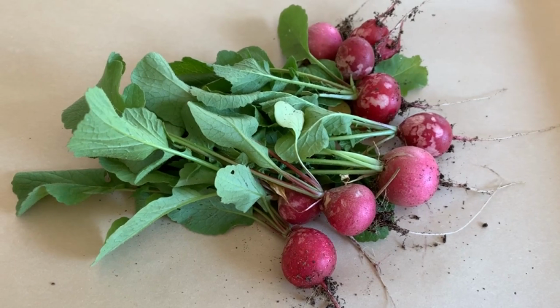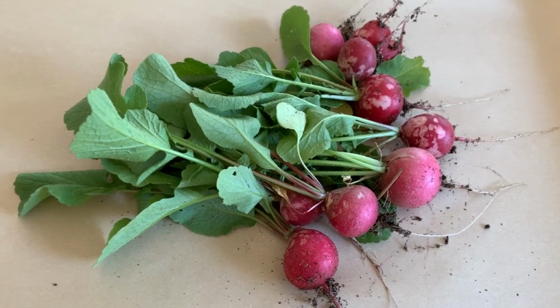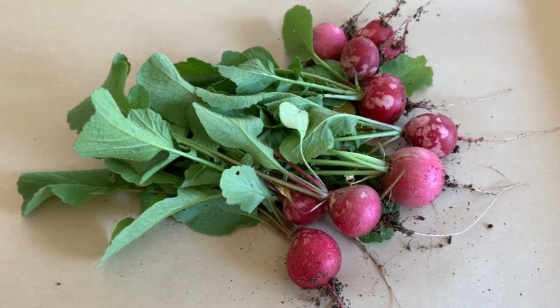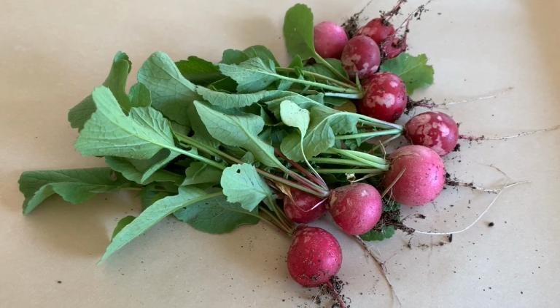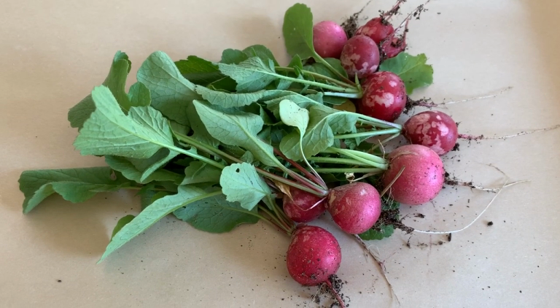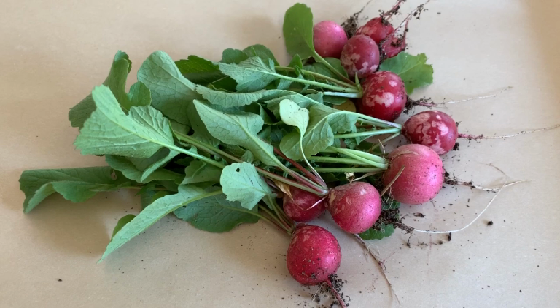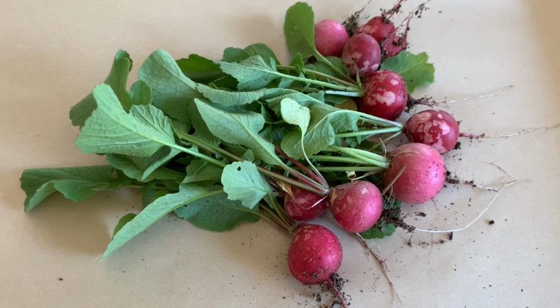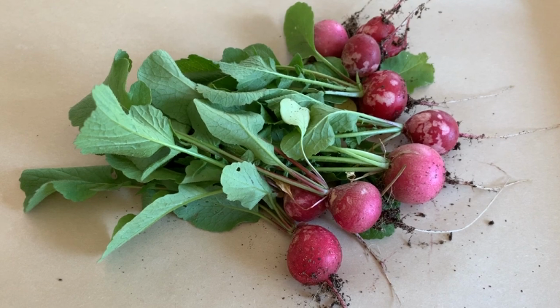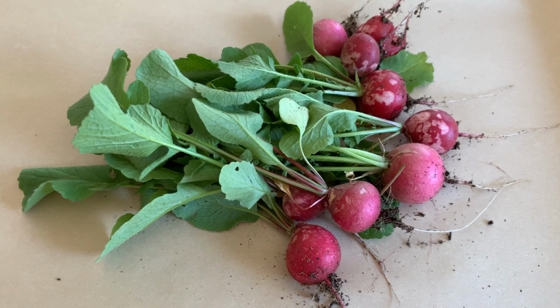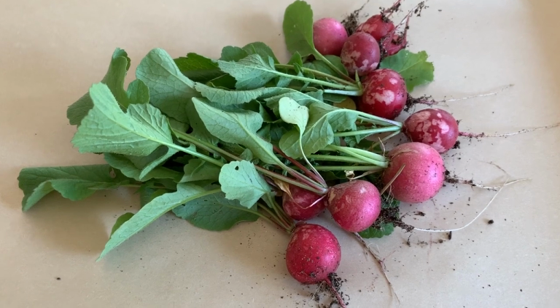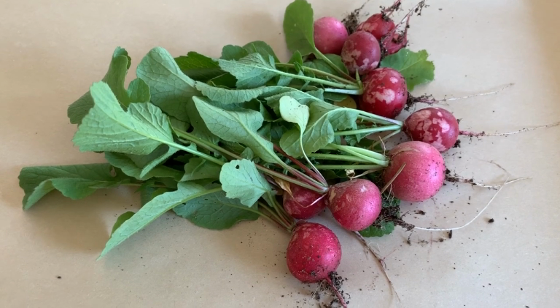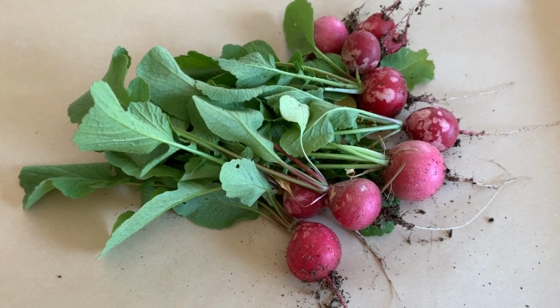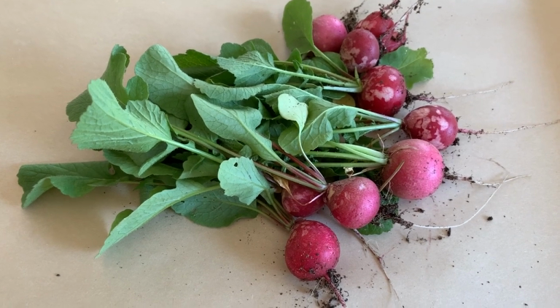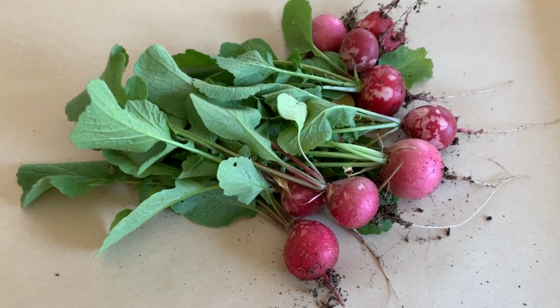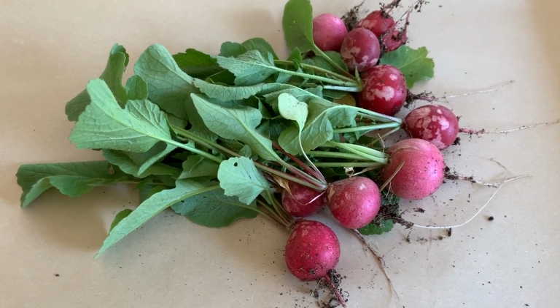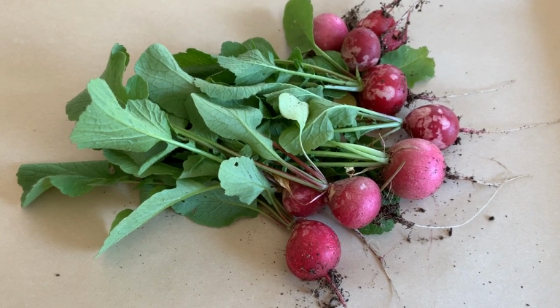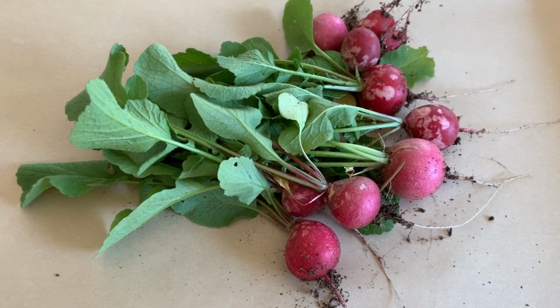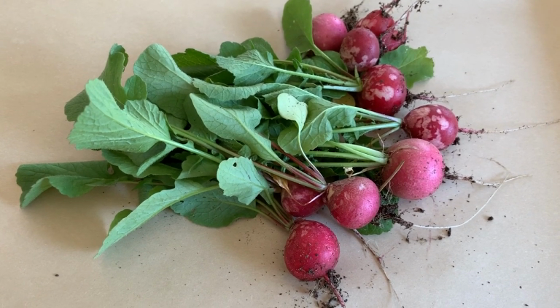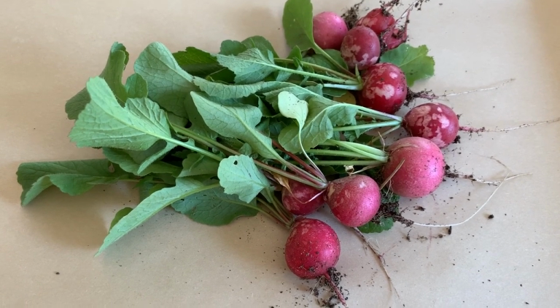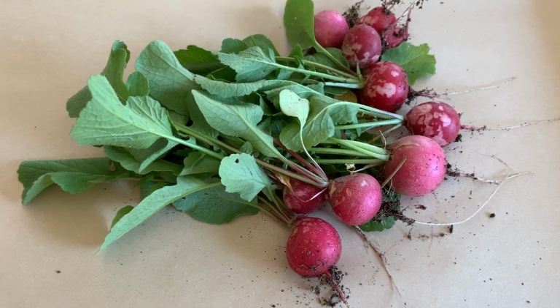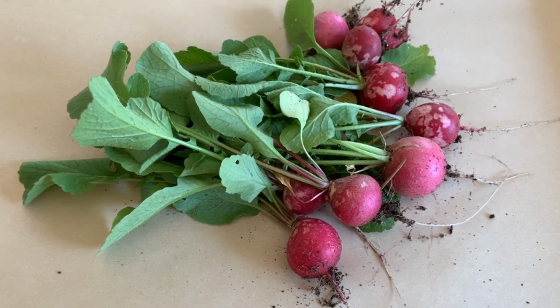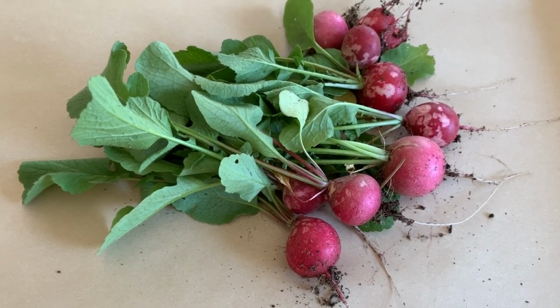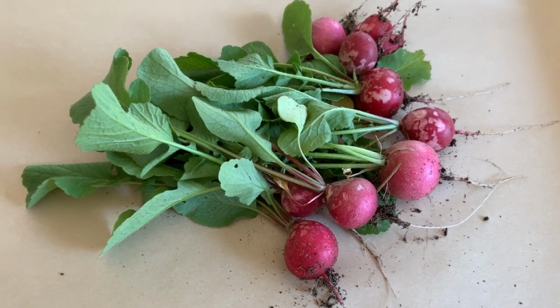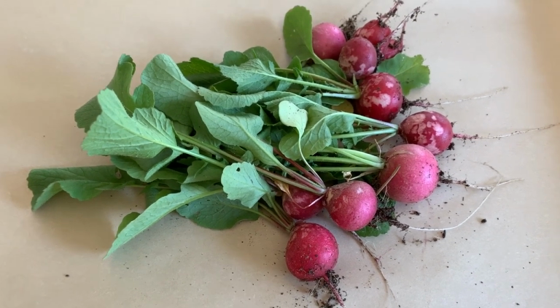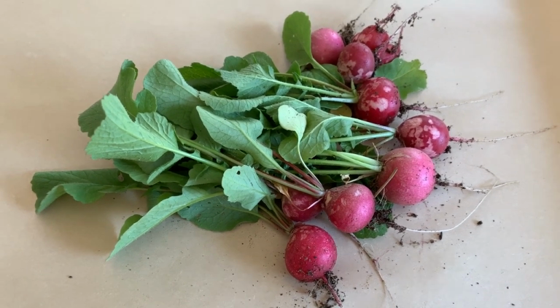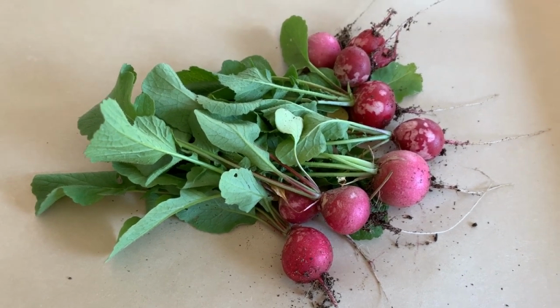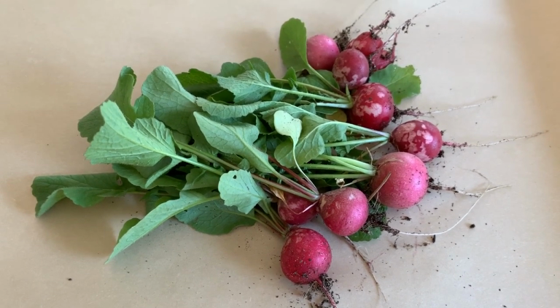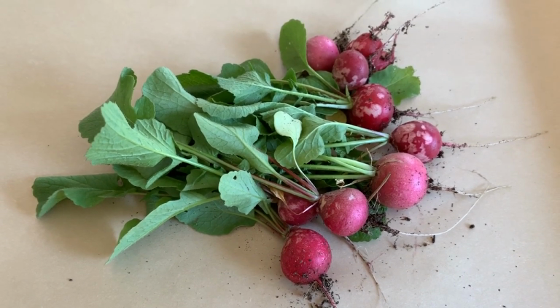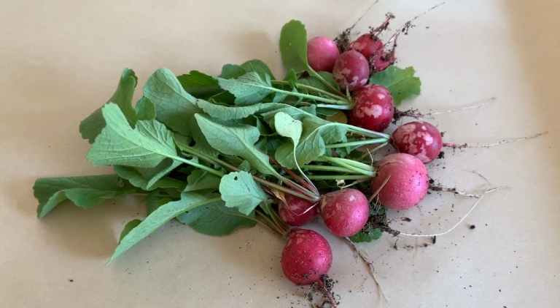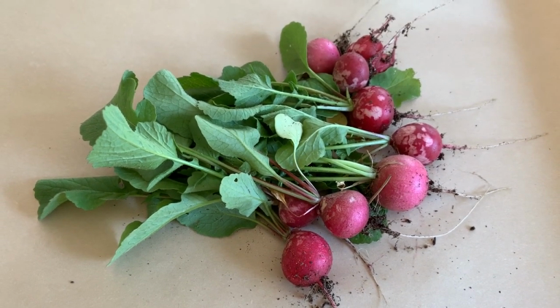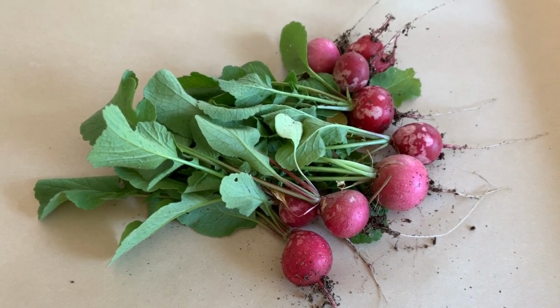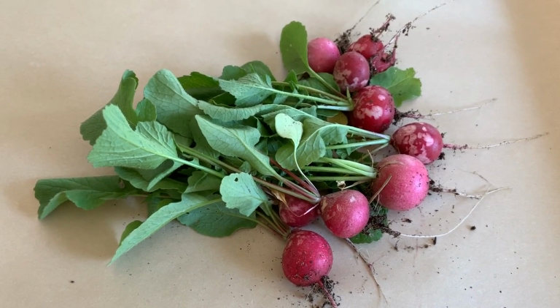Hello! Today is Monday, March 18th, and here are some radishes I picked.